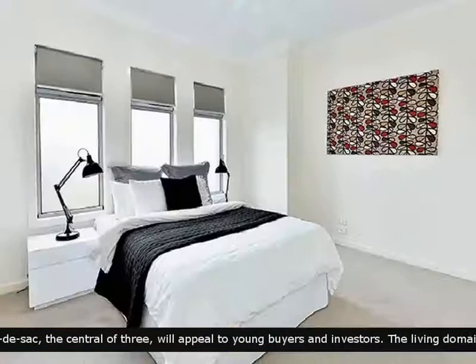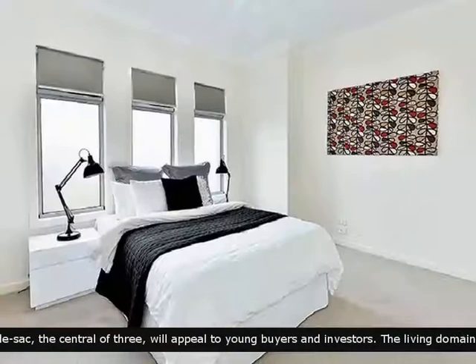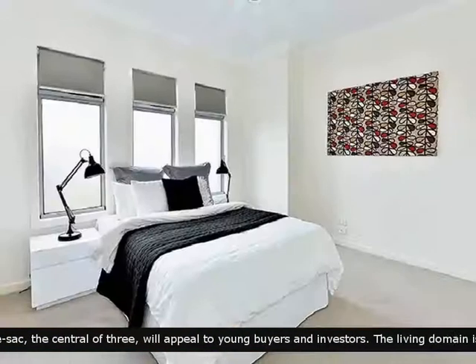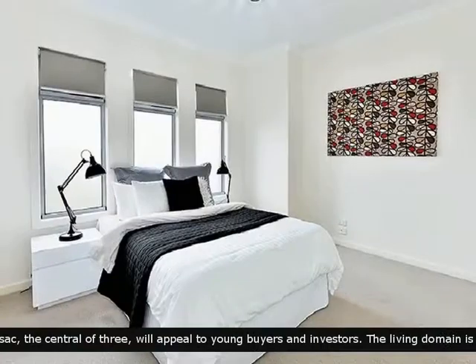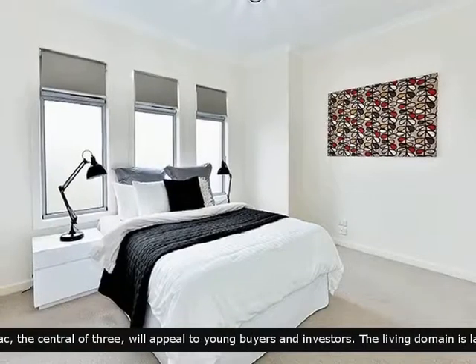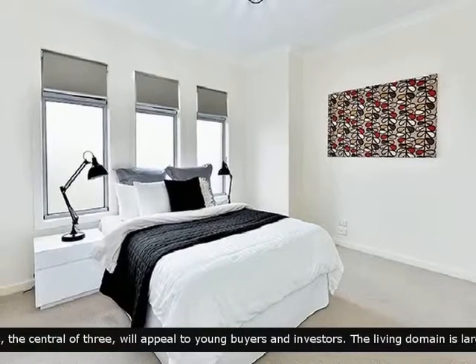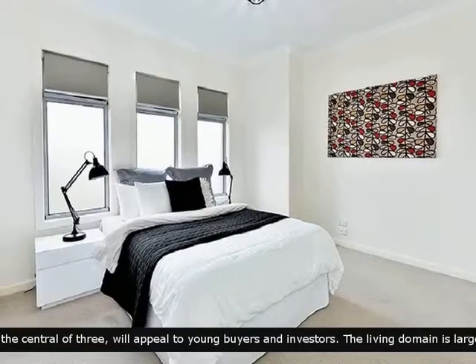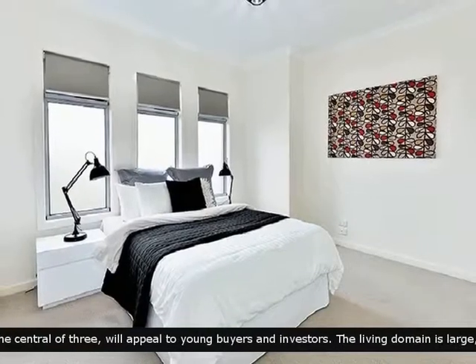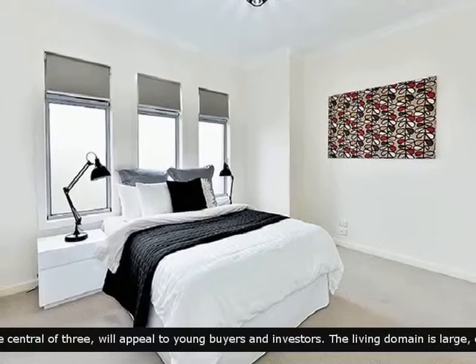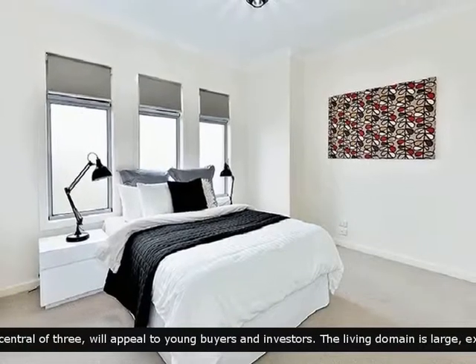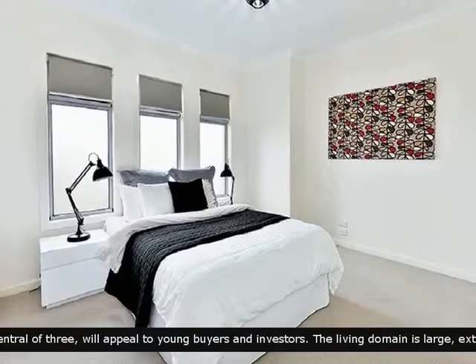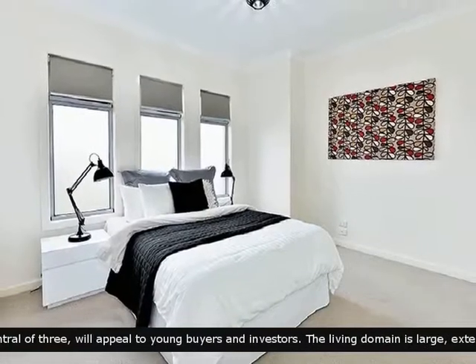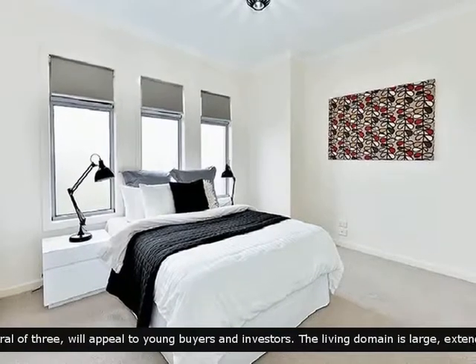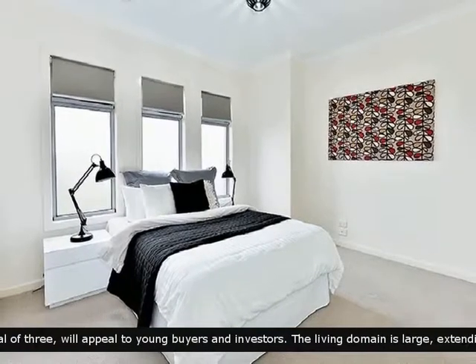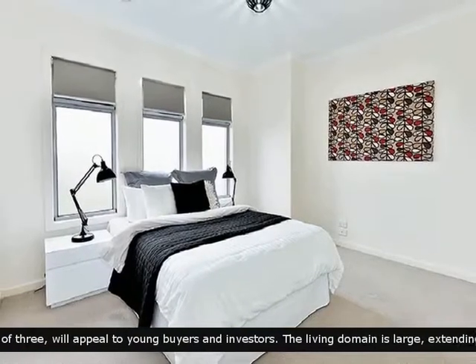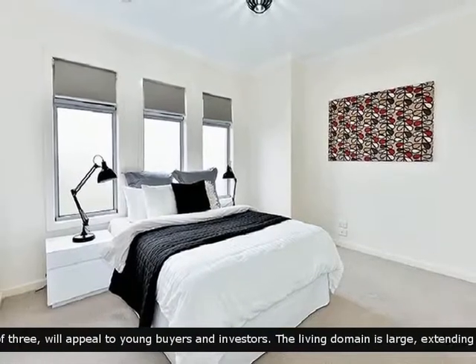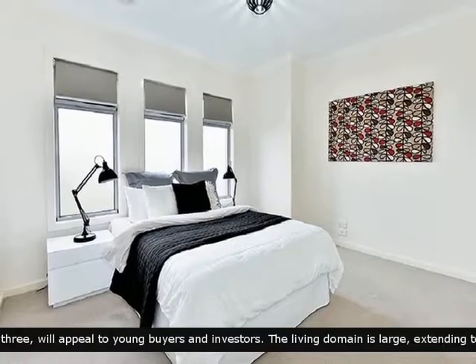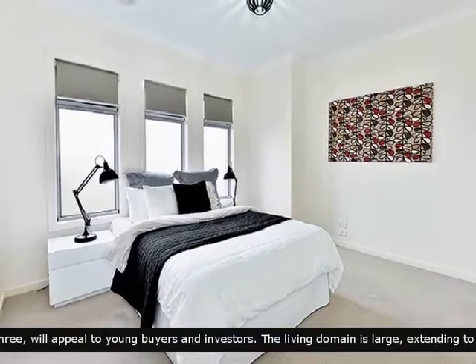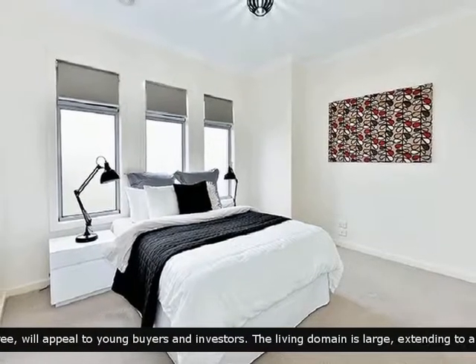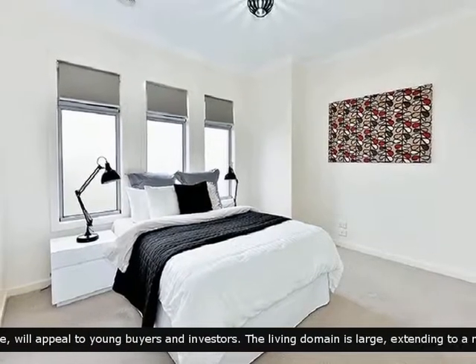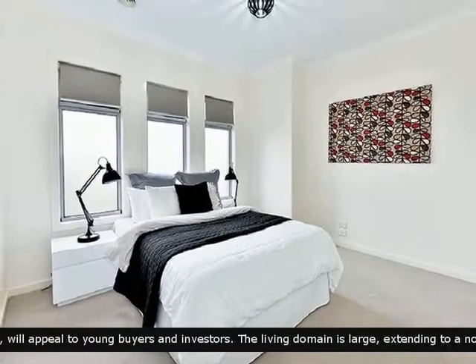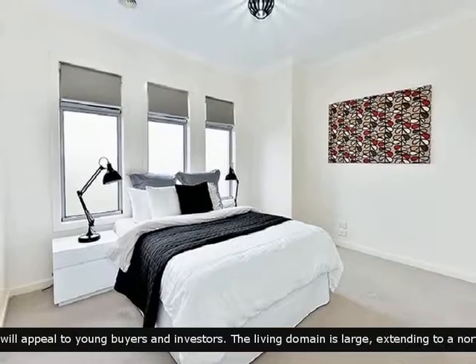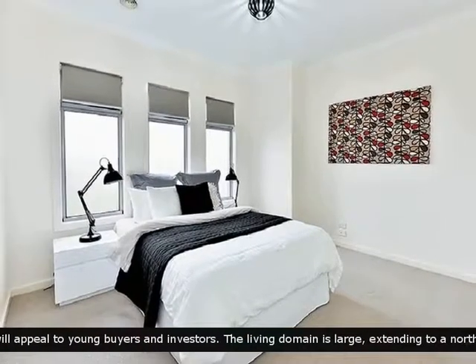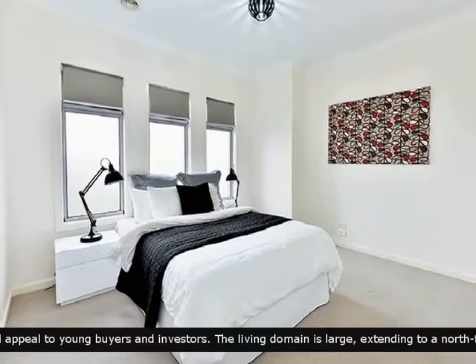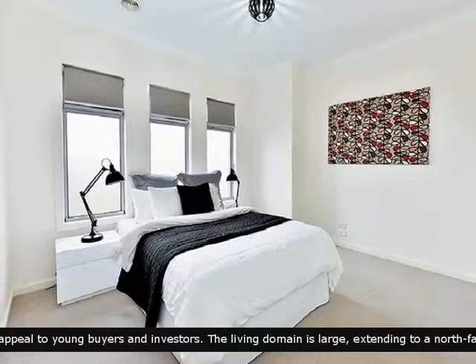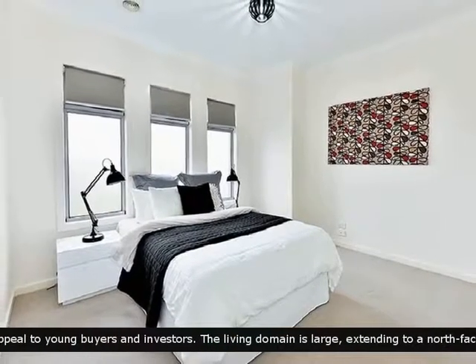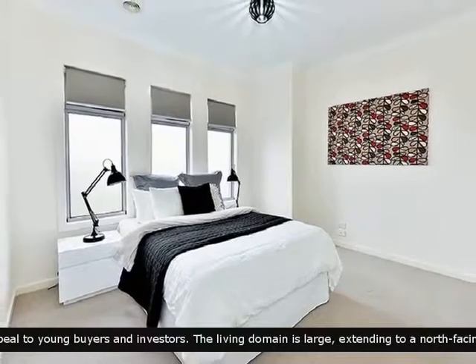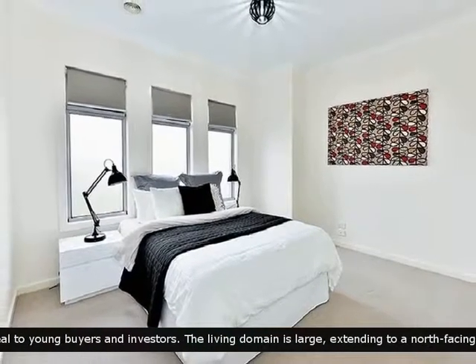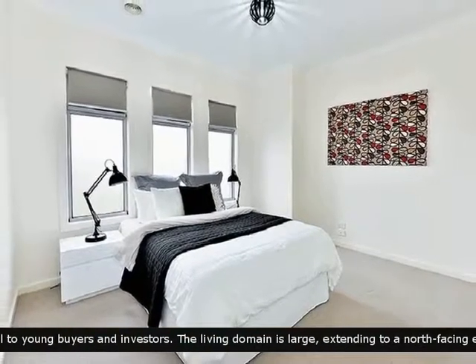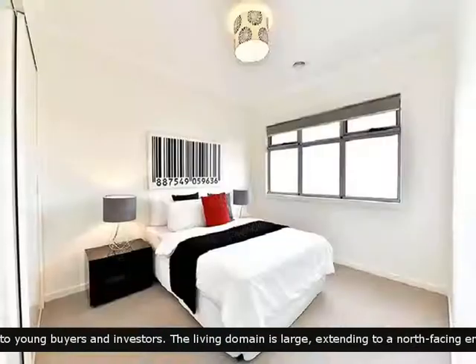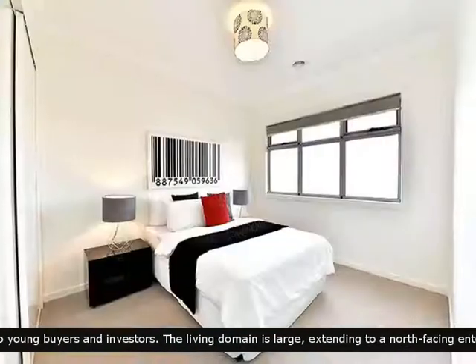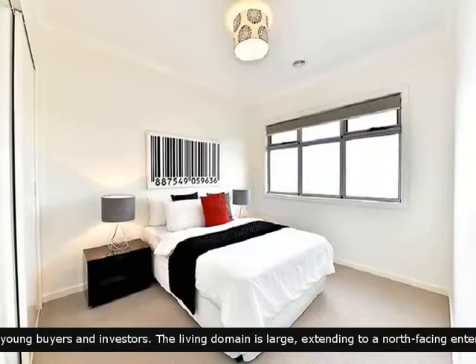Lavish bedrooms with style and space, providing a contemporary environment.